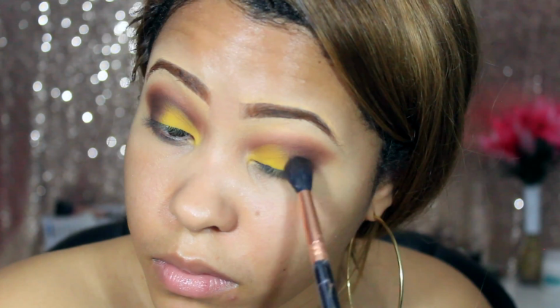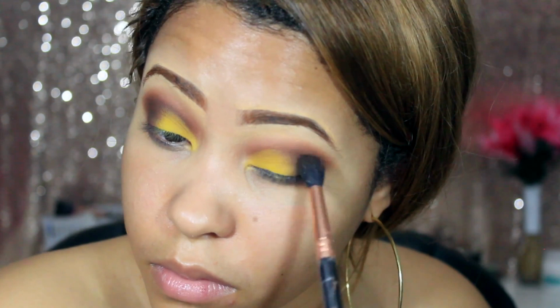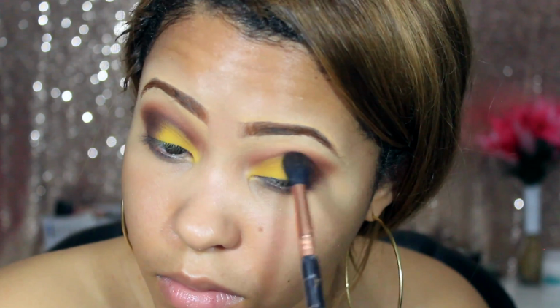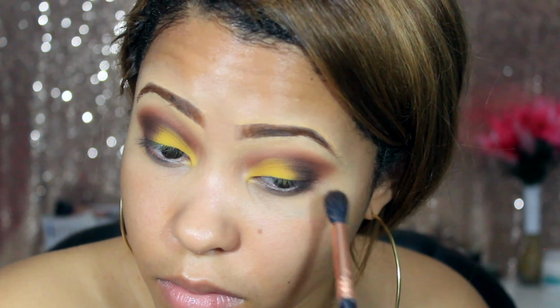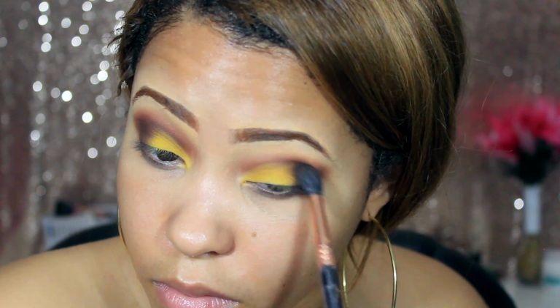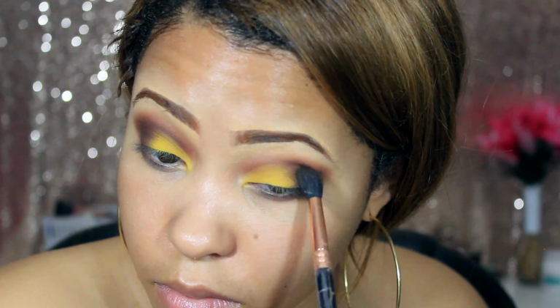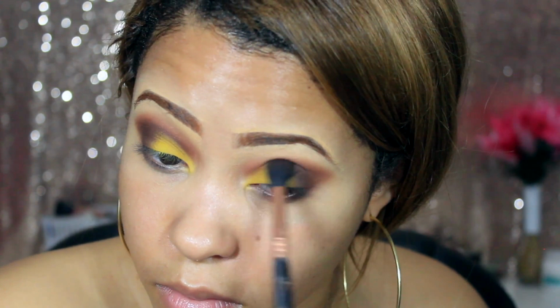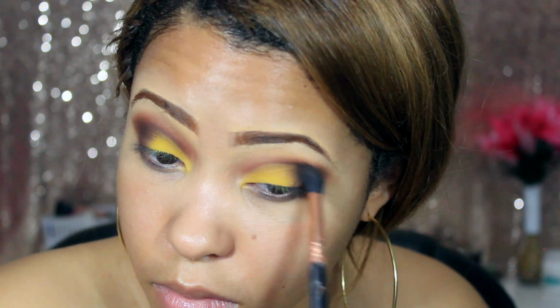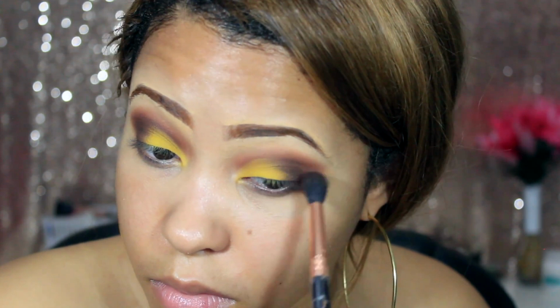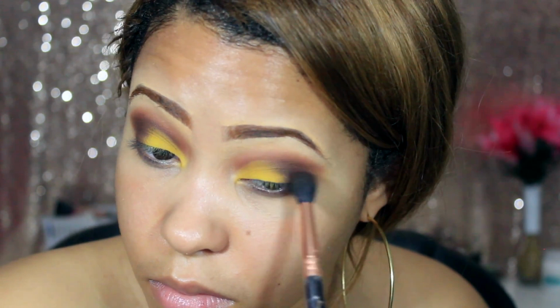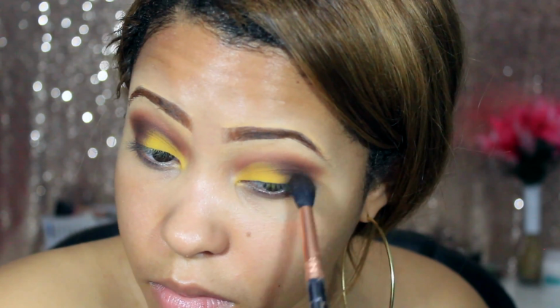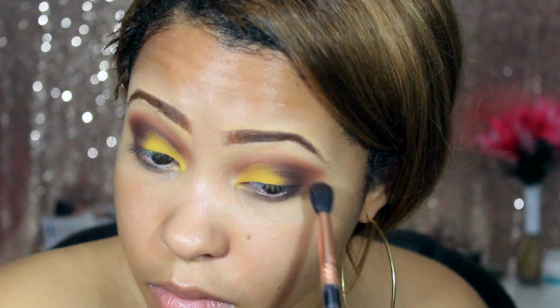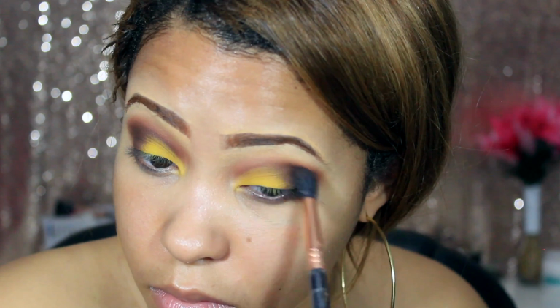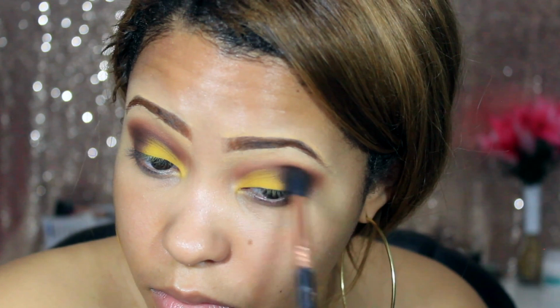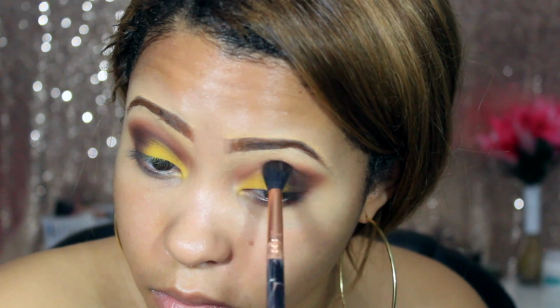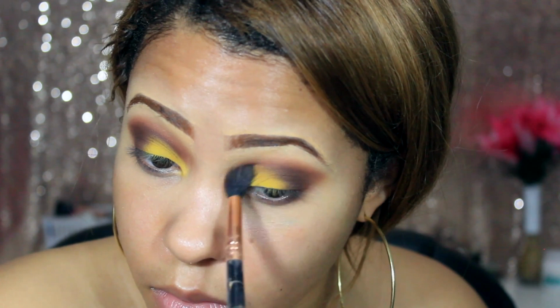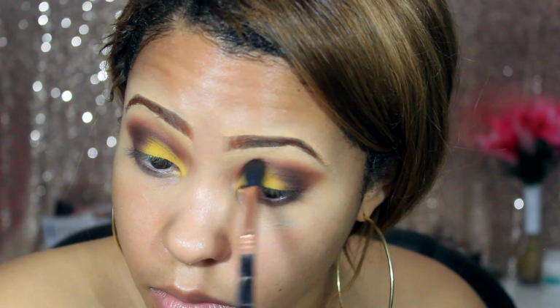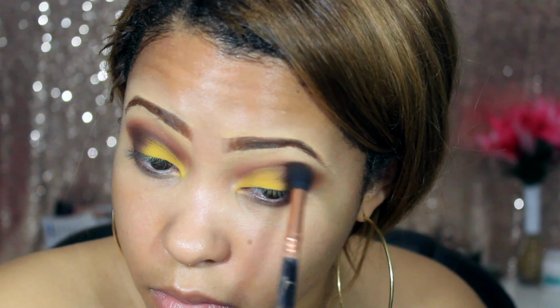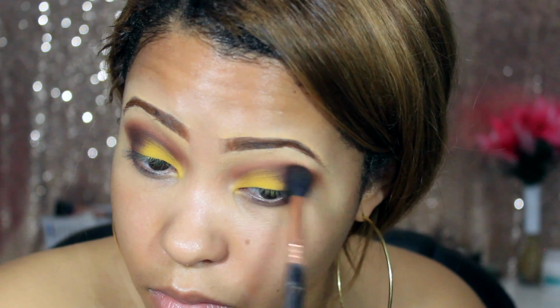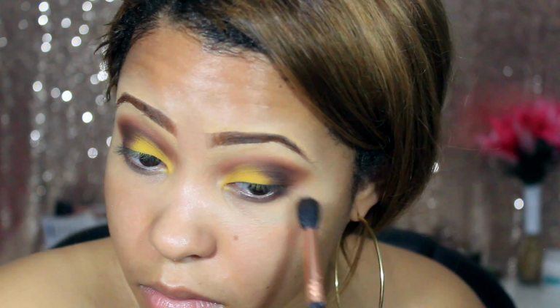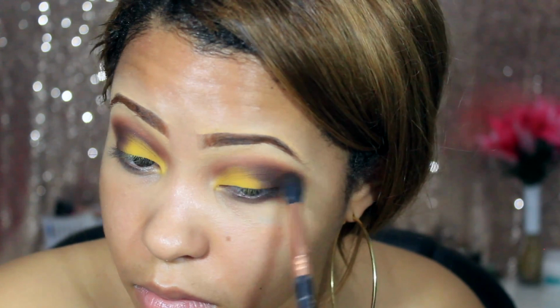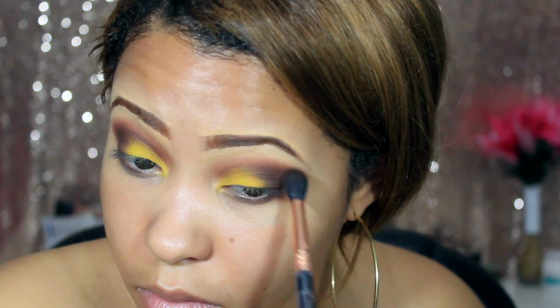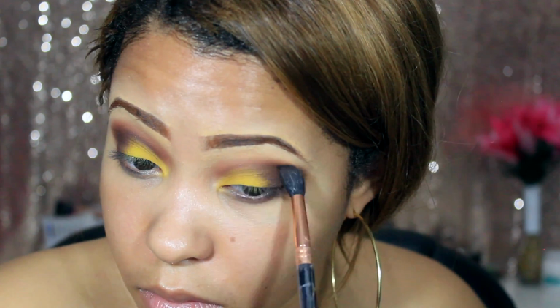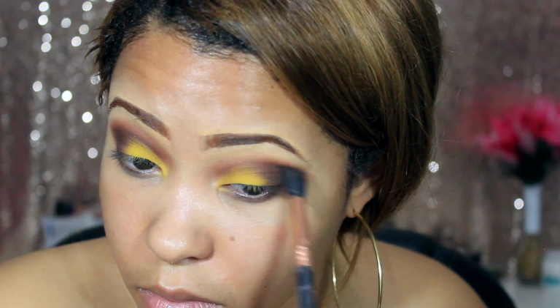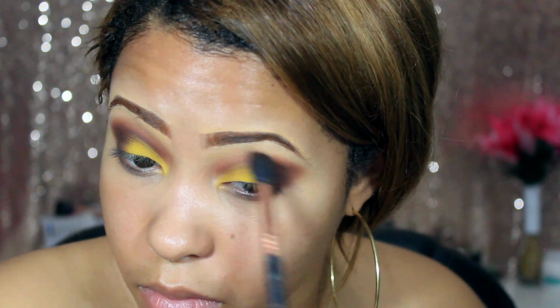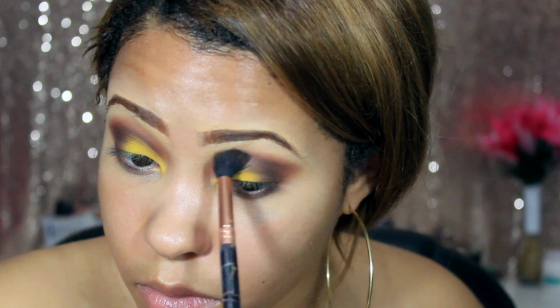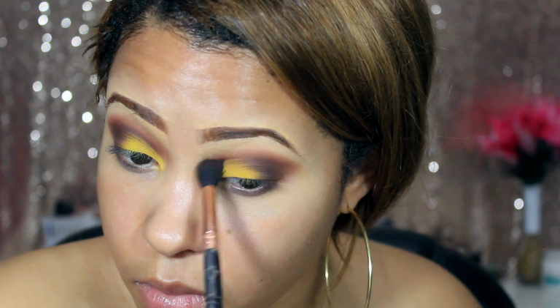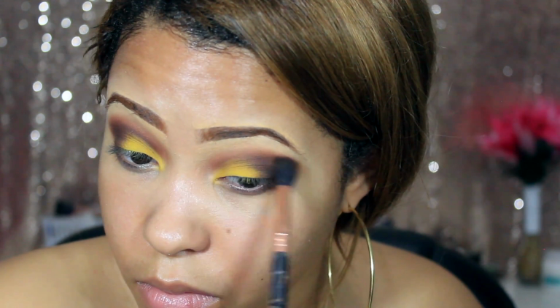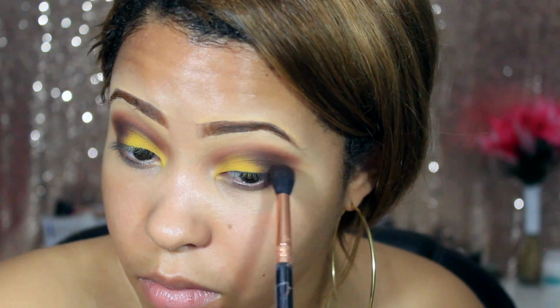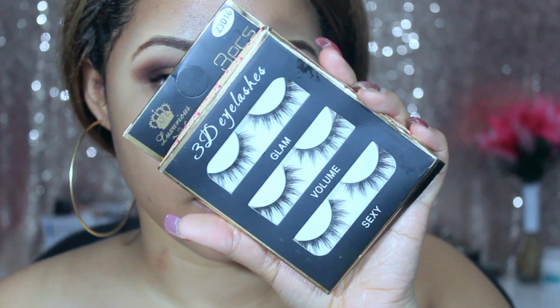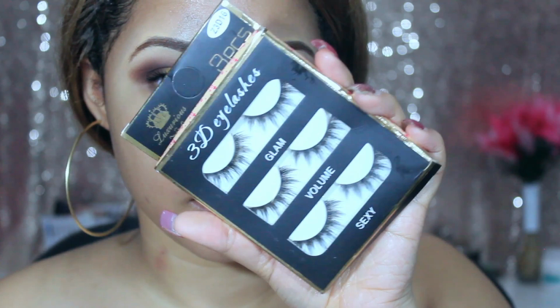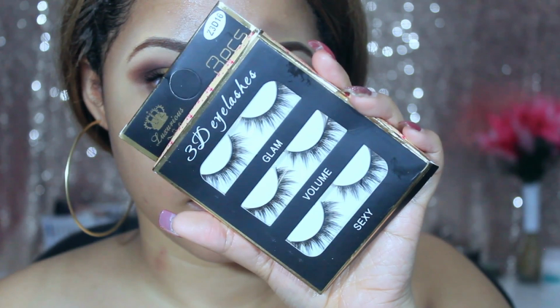Taking the brown shade mixed with a little bit of black and blending out the edges so it looks really nice and seamless.